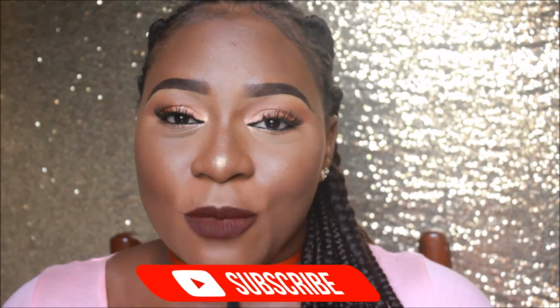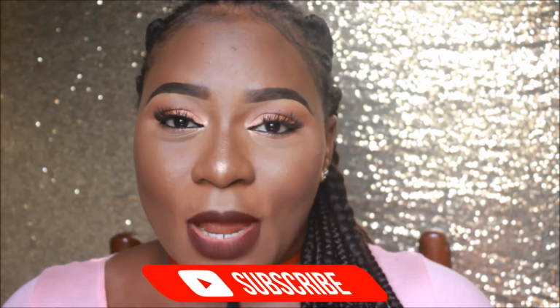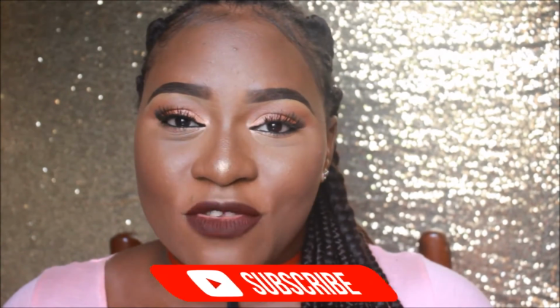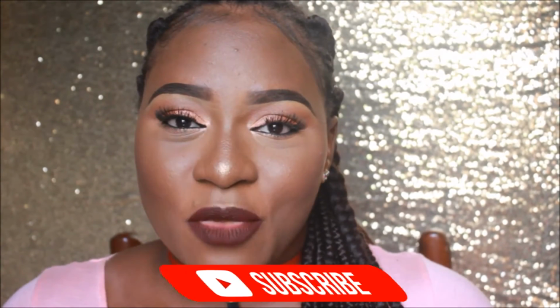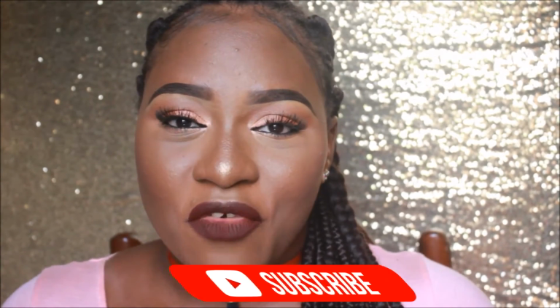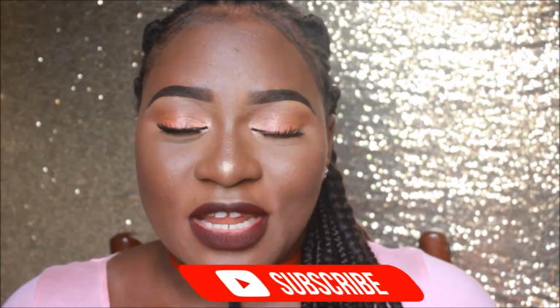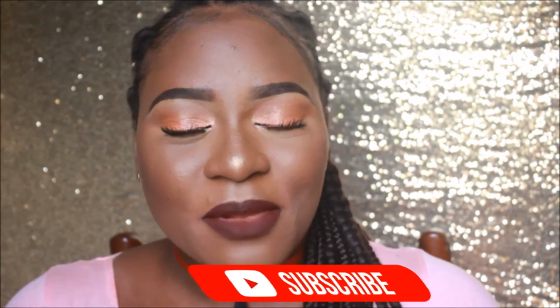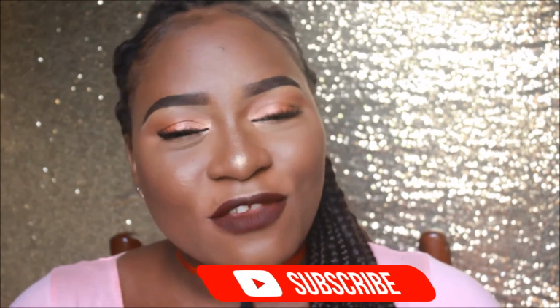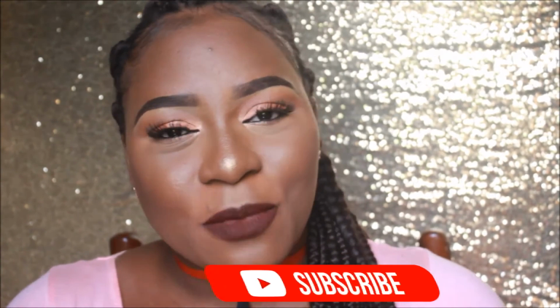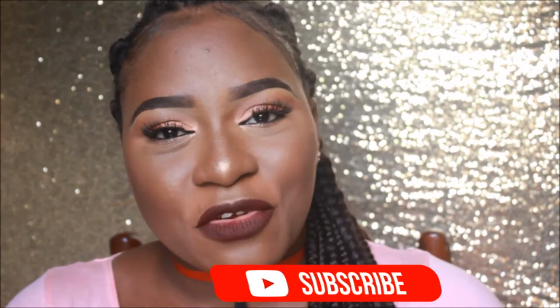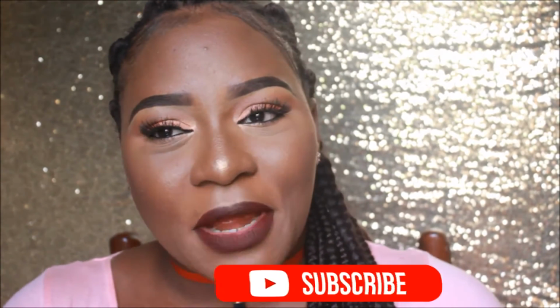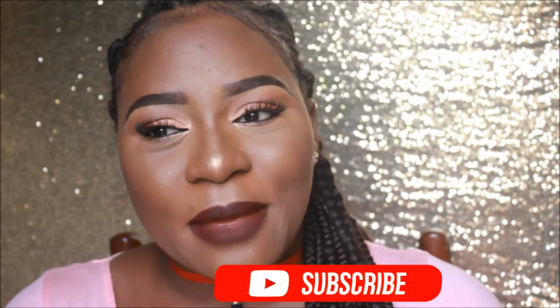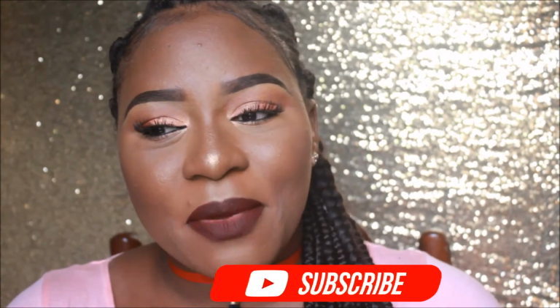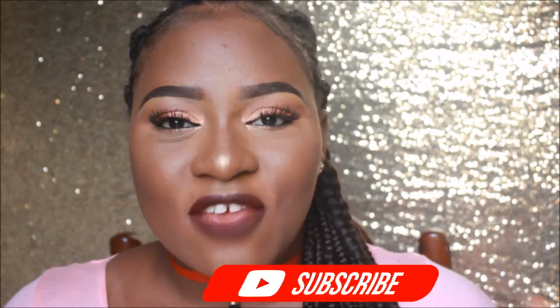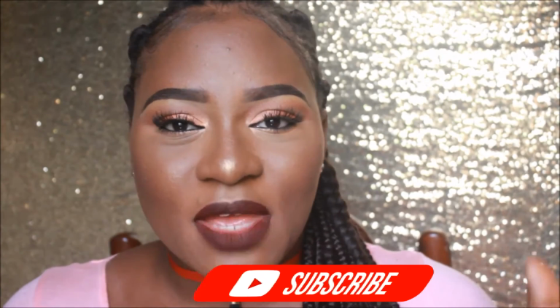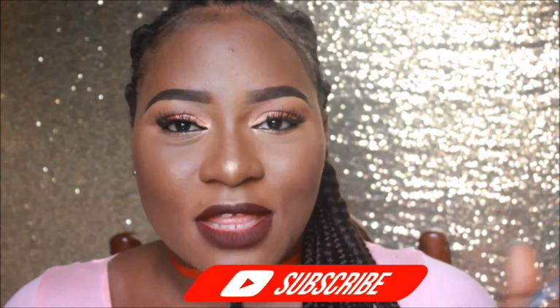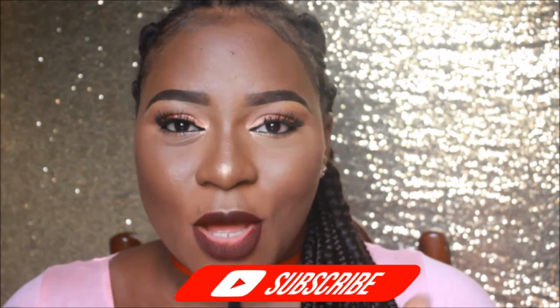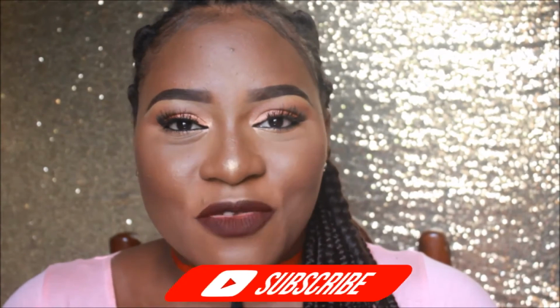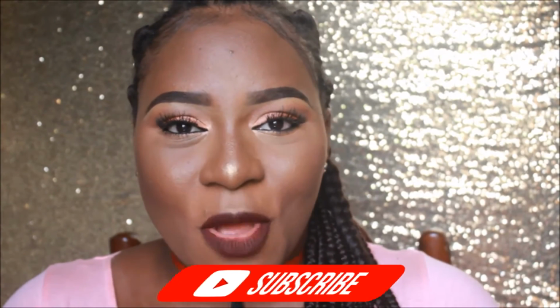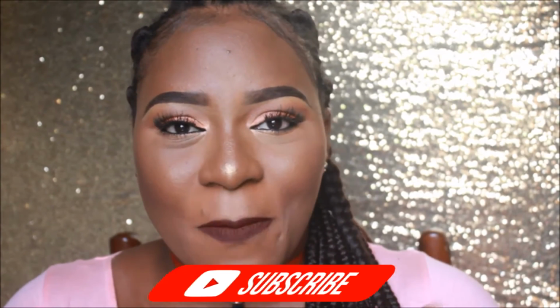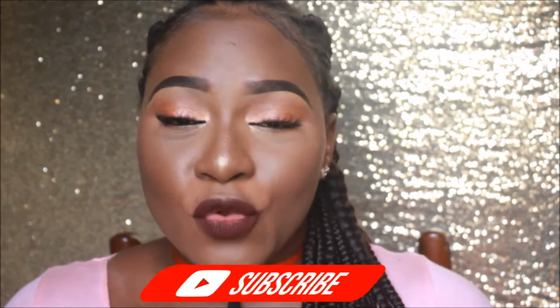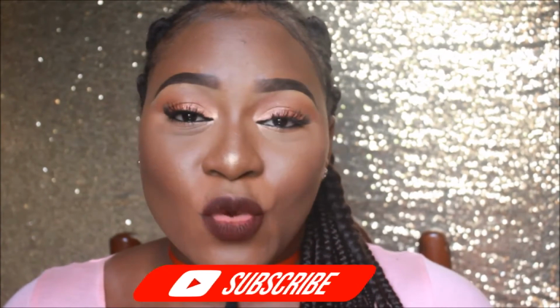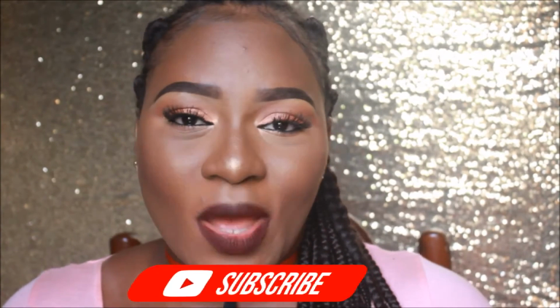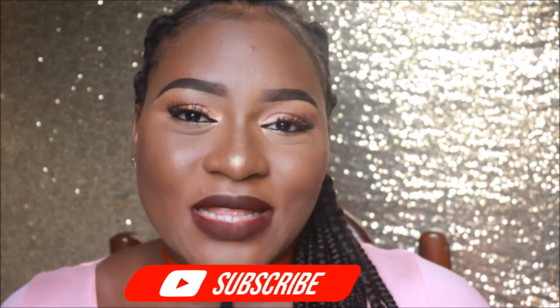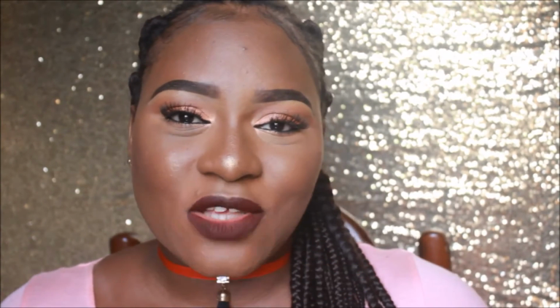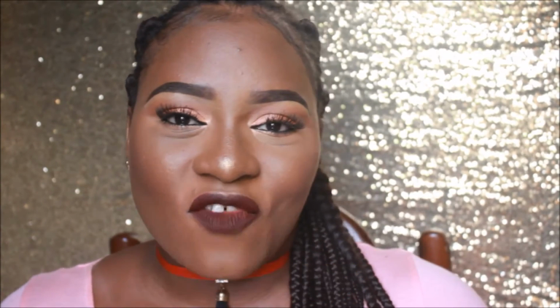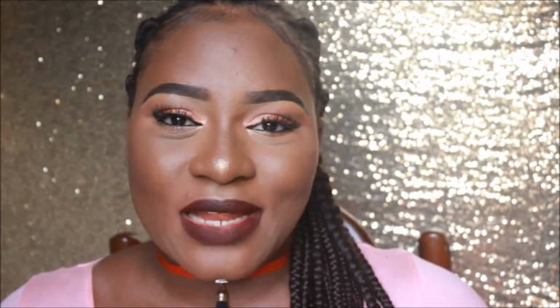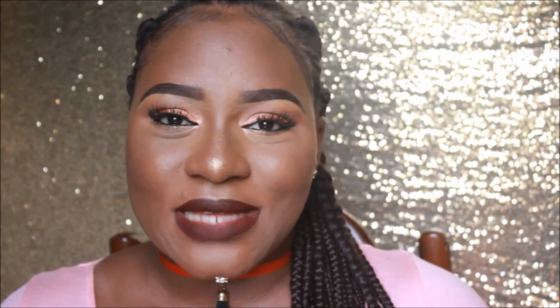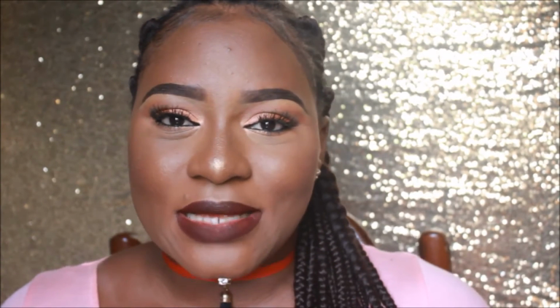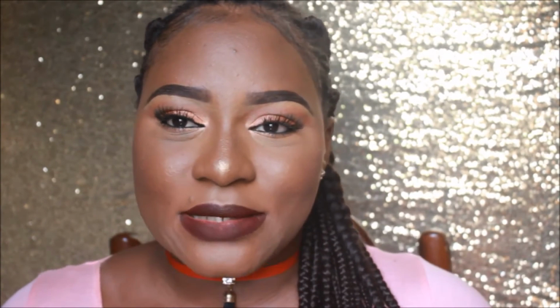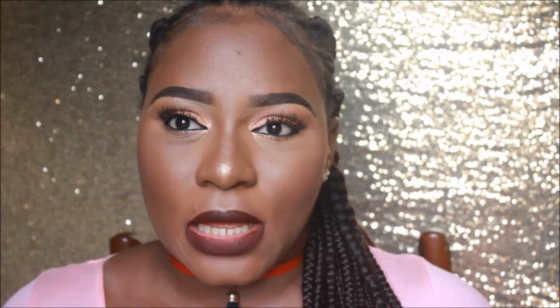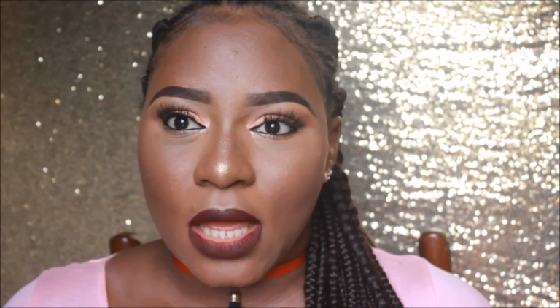If you're not subscribed to me already, please subscribe and give me a thumbs up. Would you wear this on Valentine's Day?